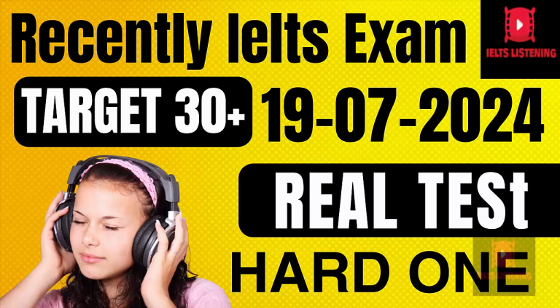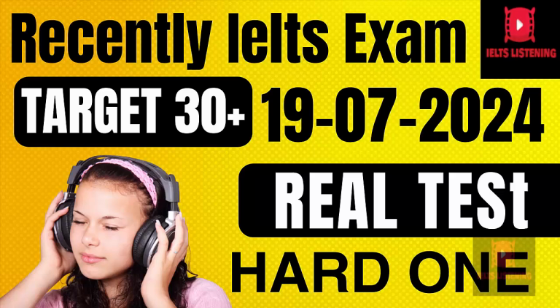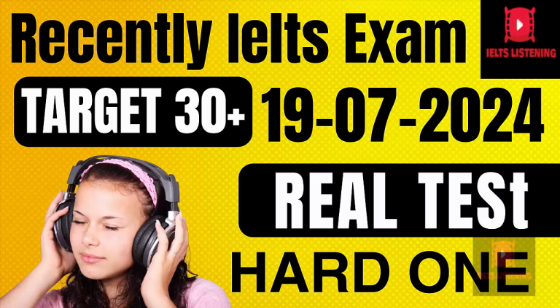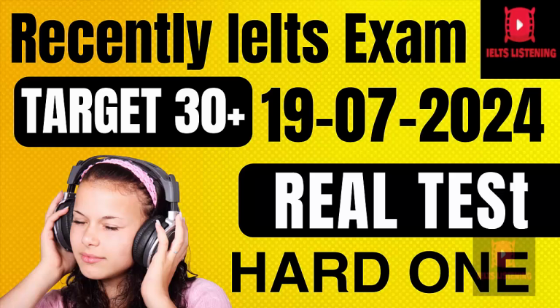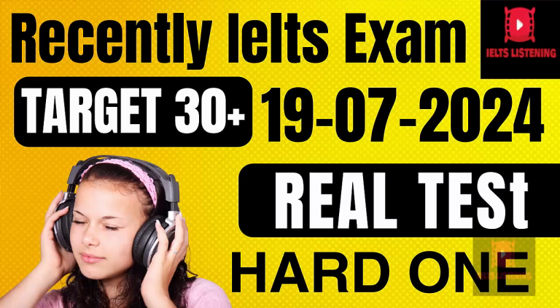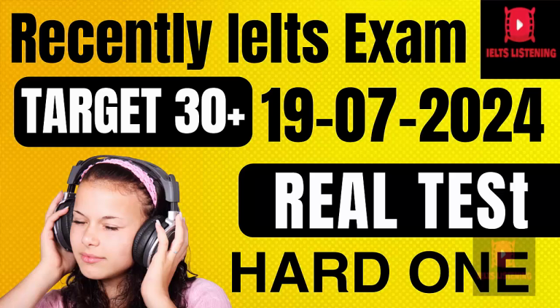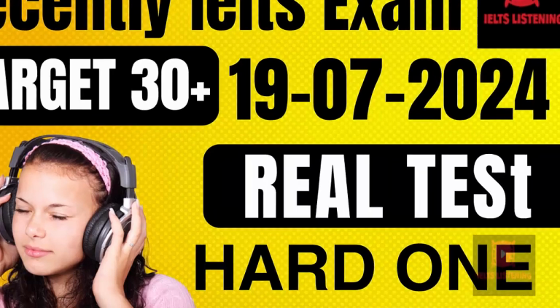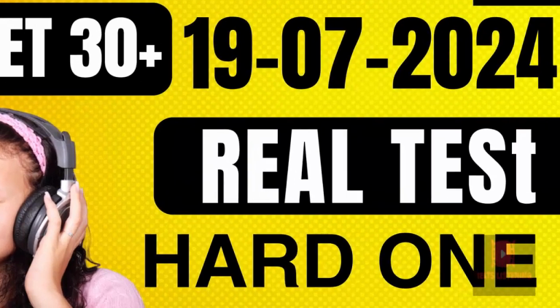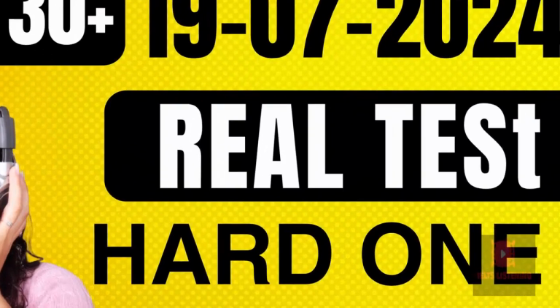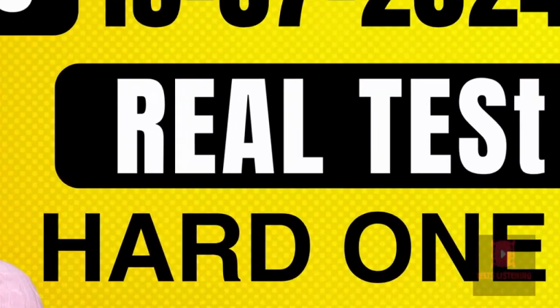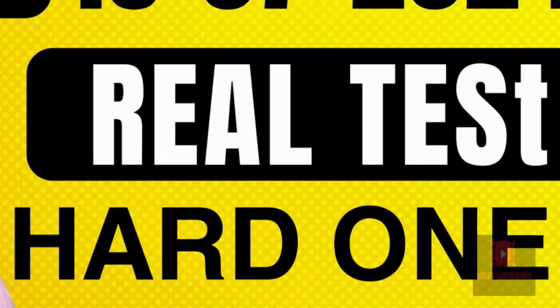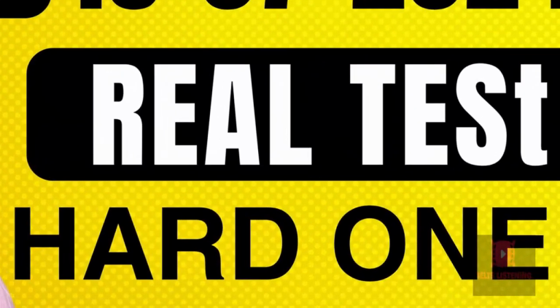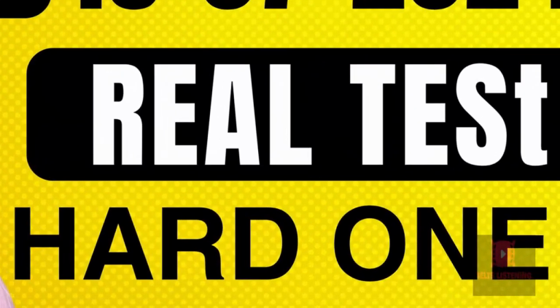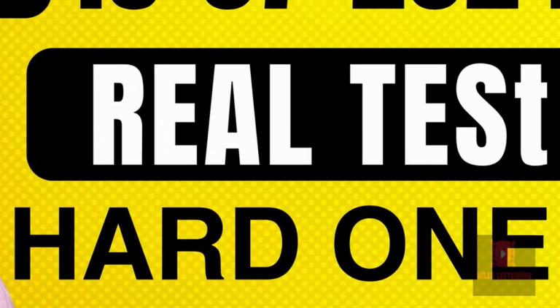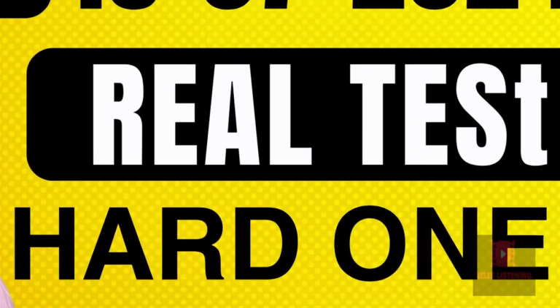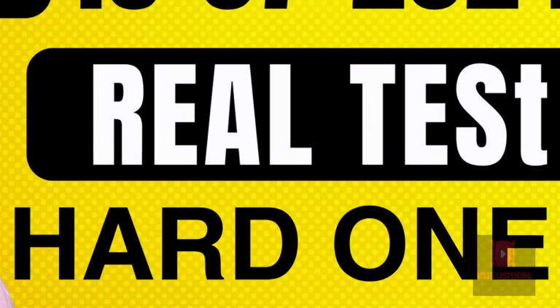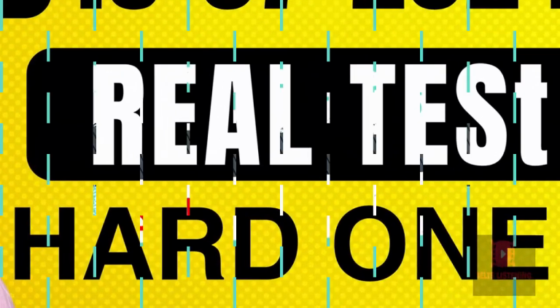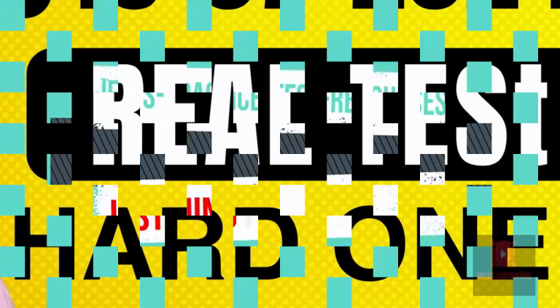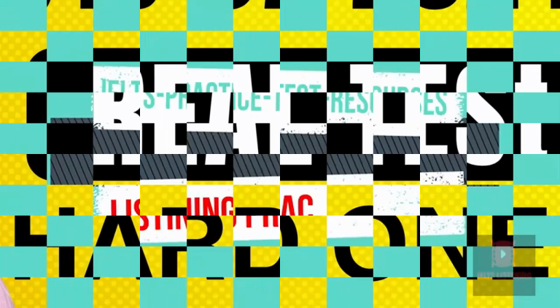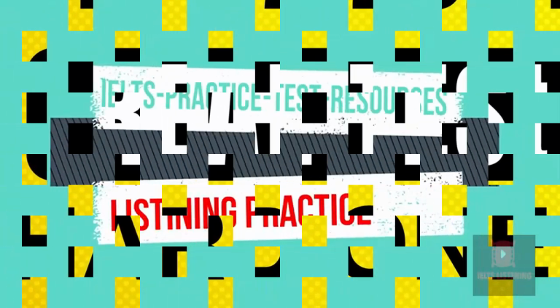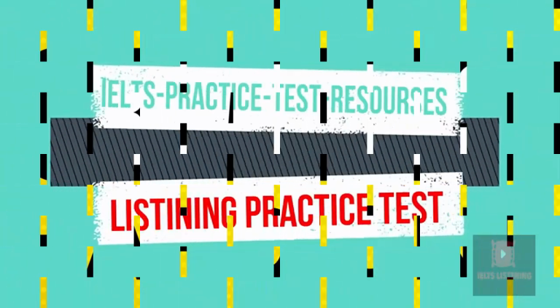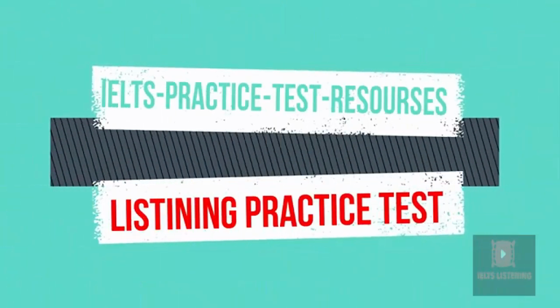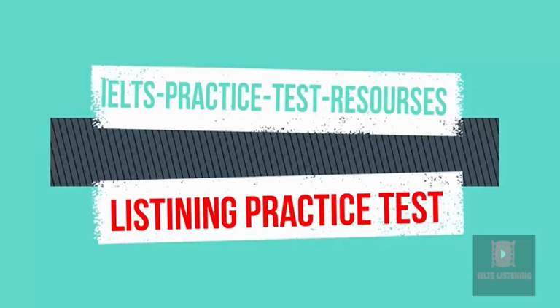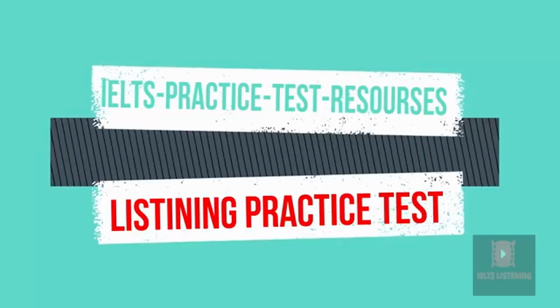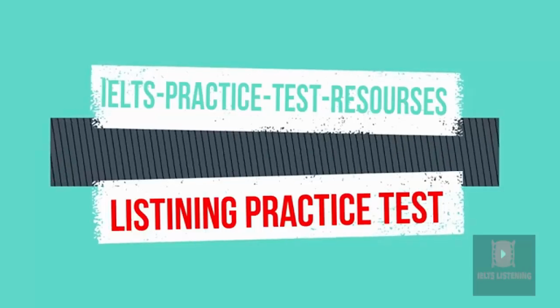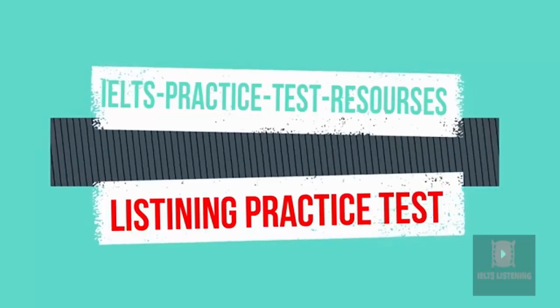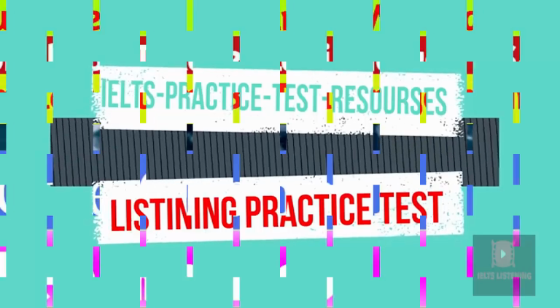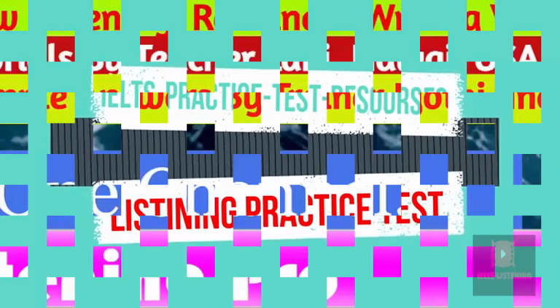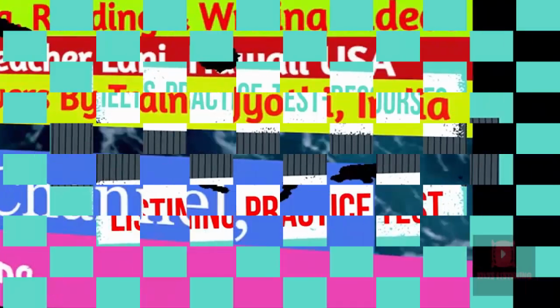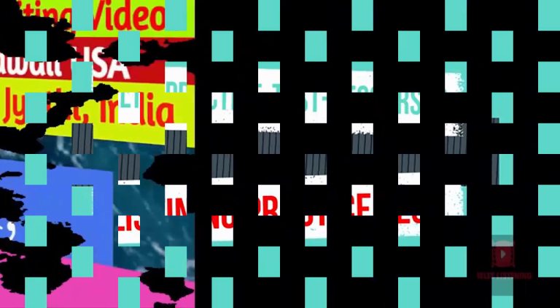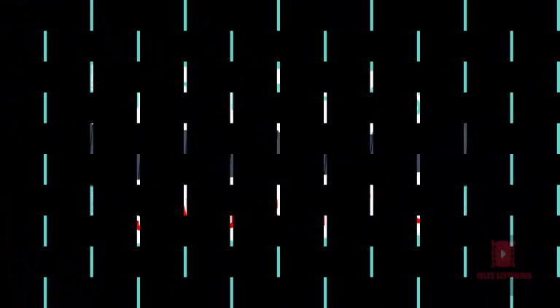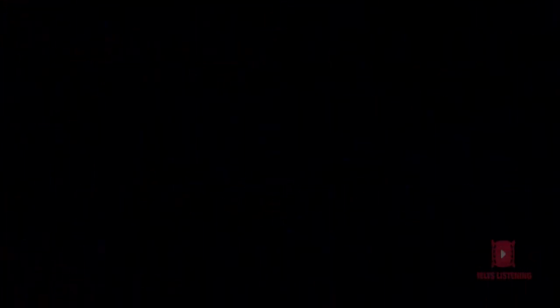Hello, and welcome to my channel, IELTS Listening. Let's start with one of the best practice tests for improving listening skills.